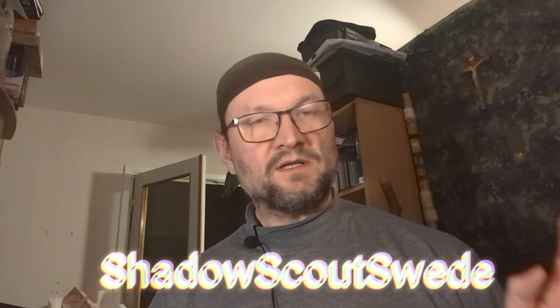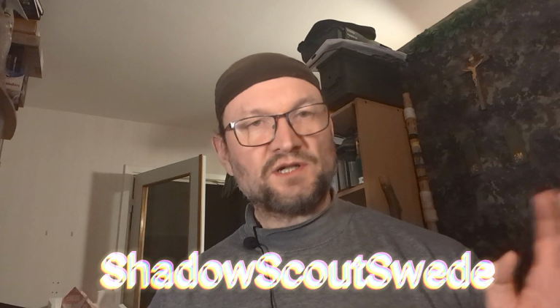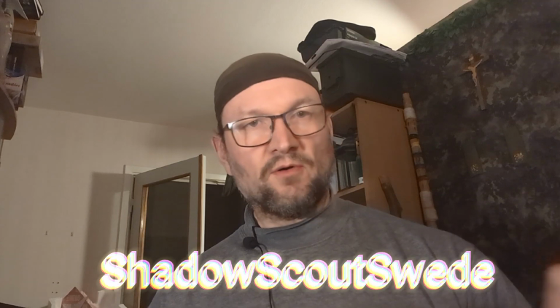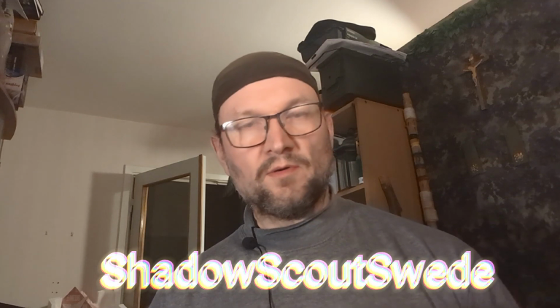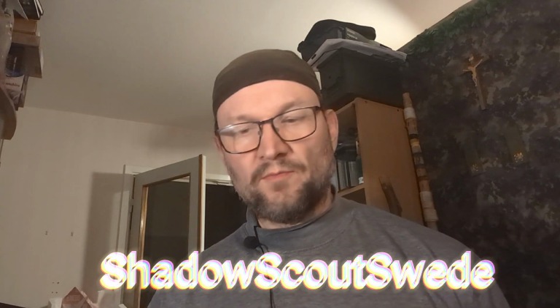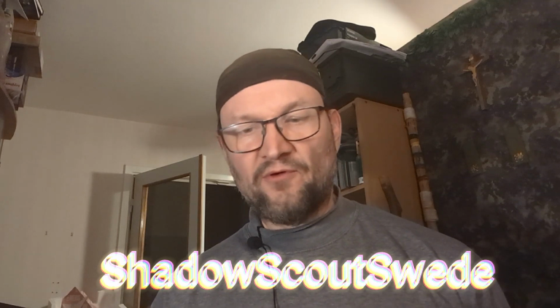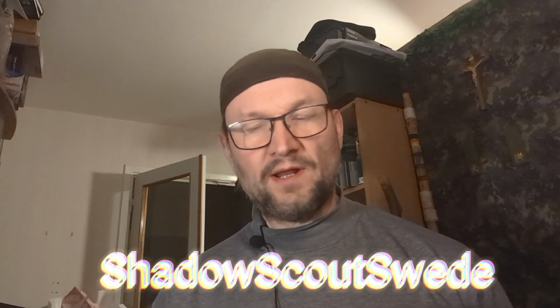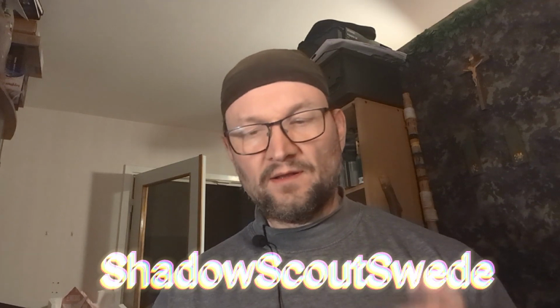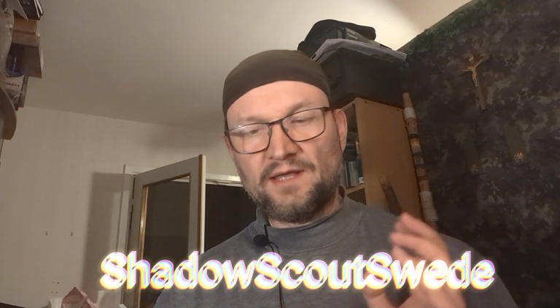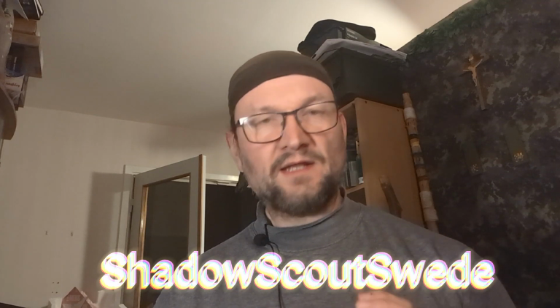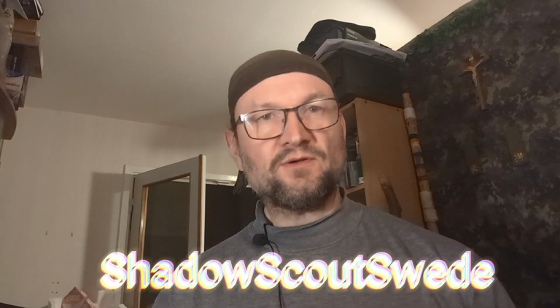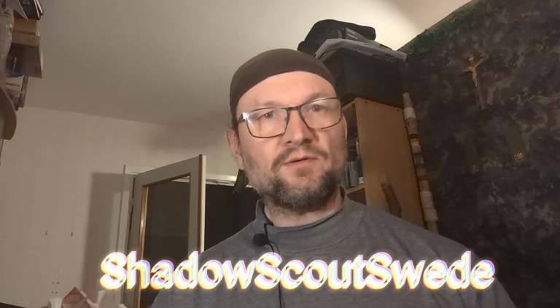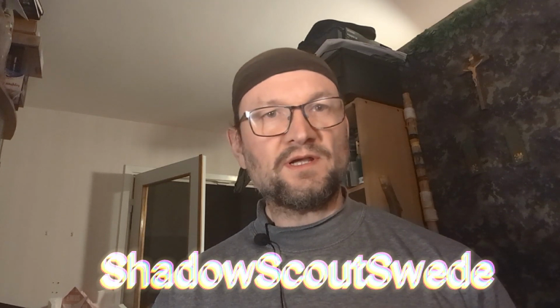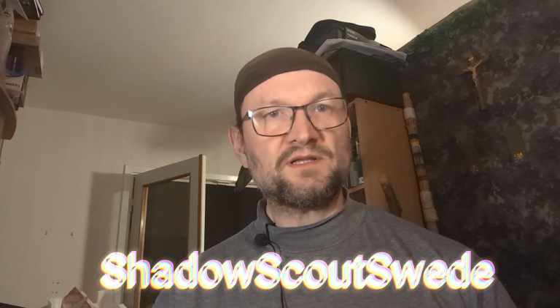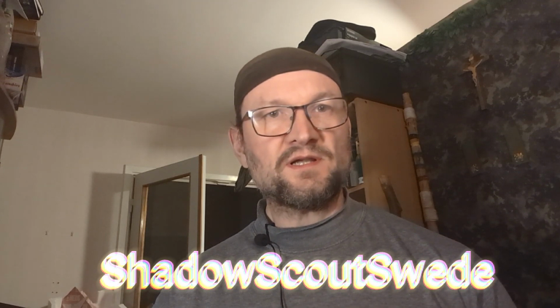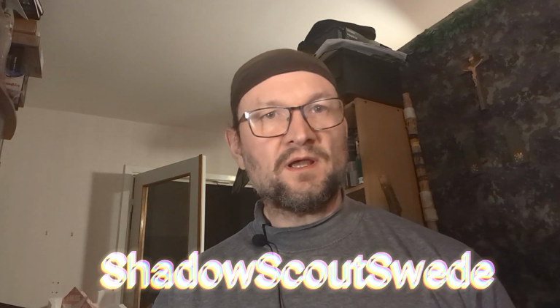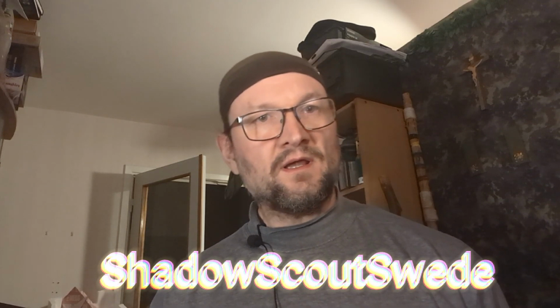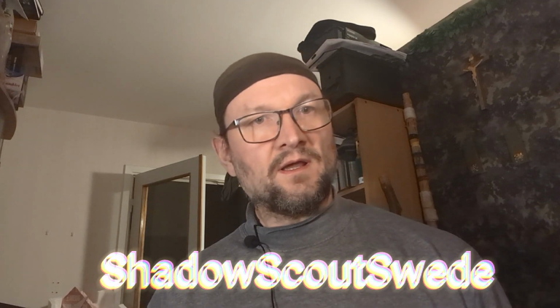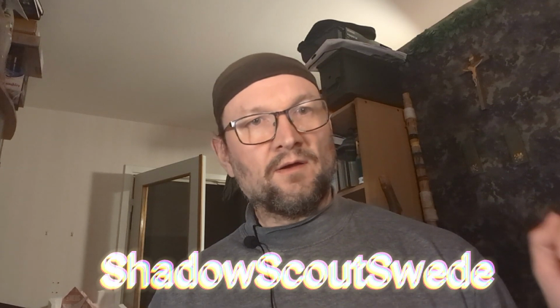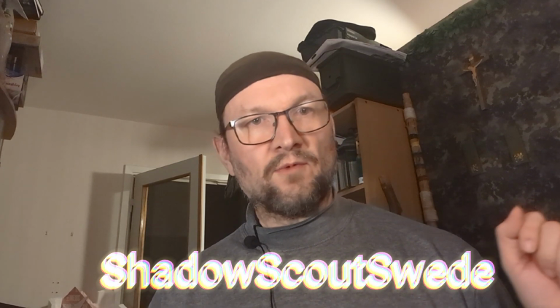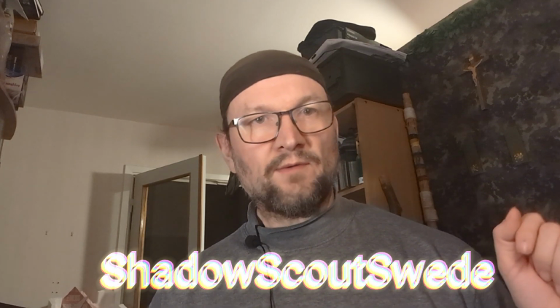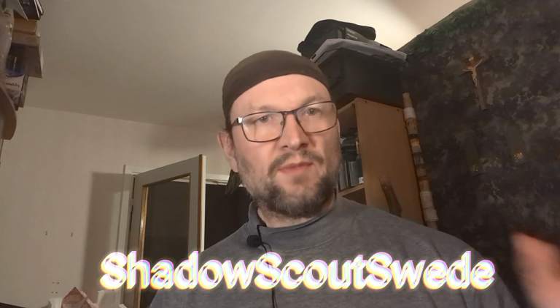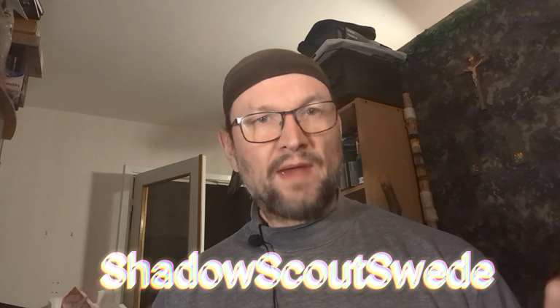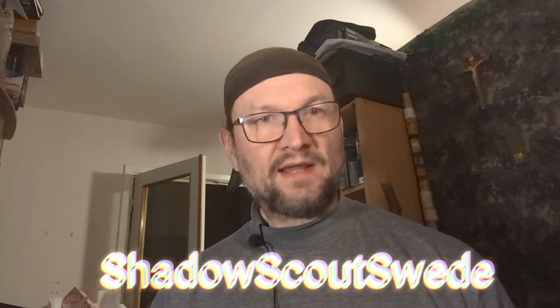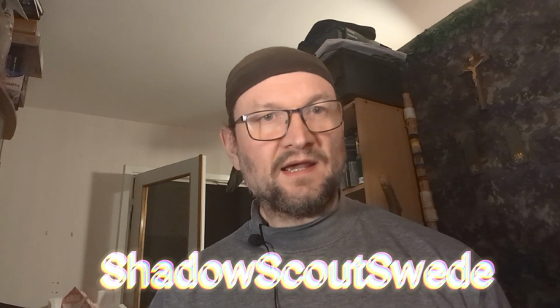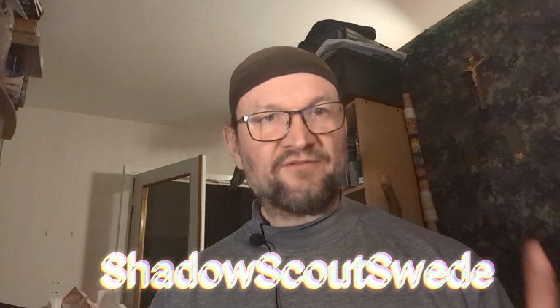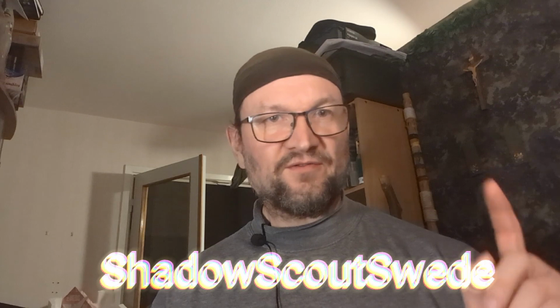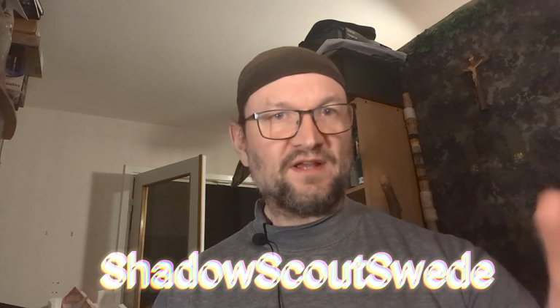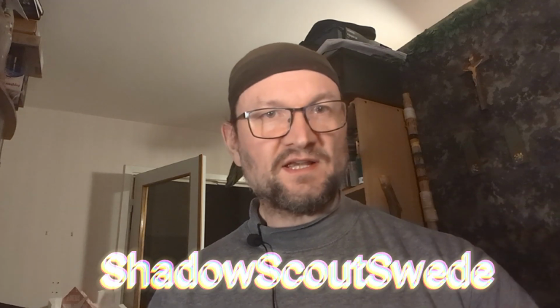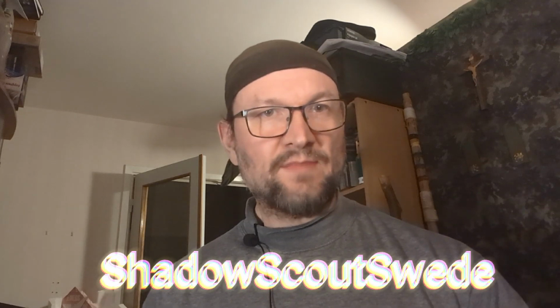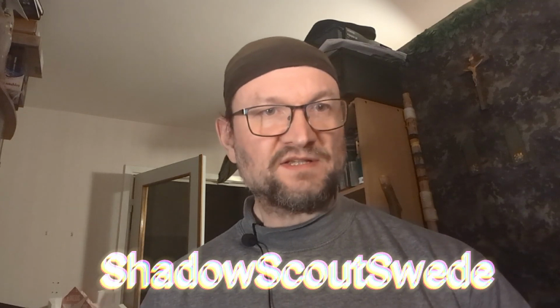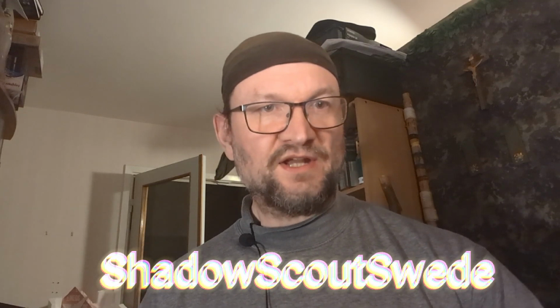So before we get into this, we will be back after this message.